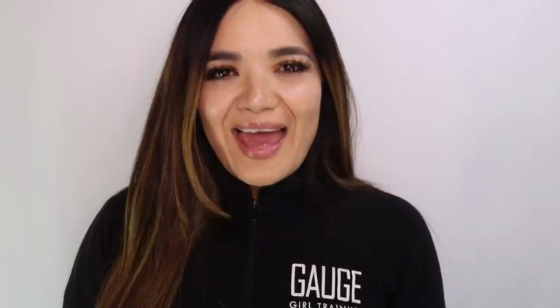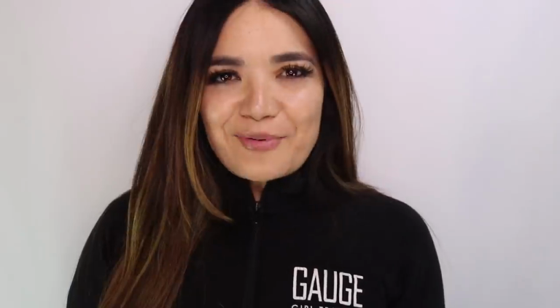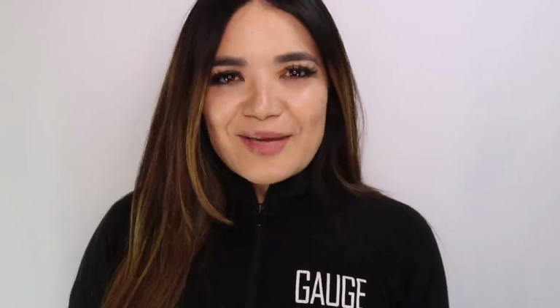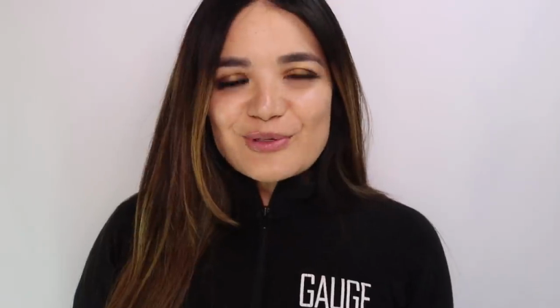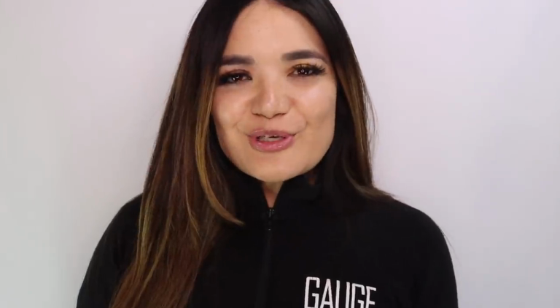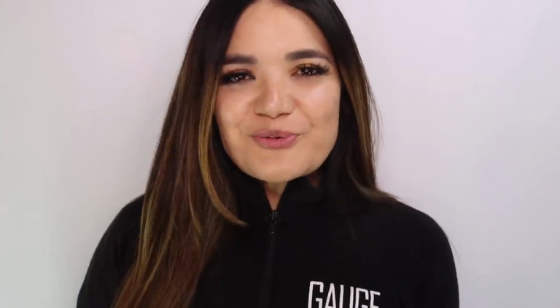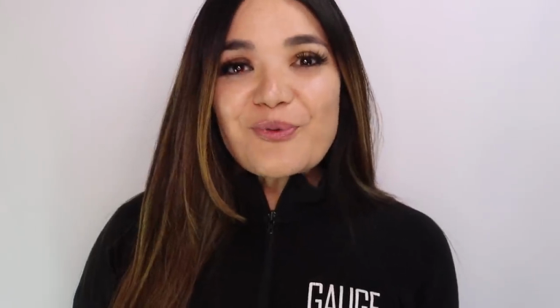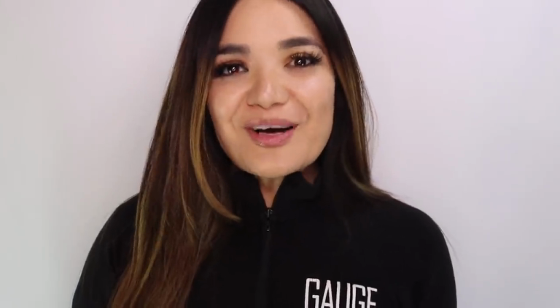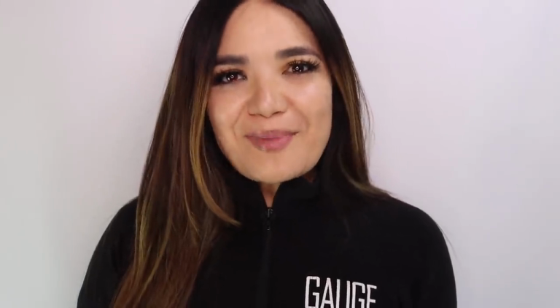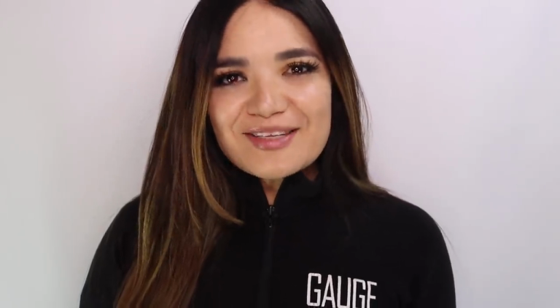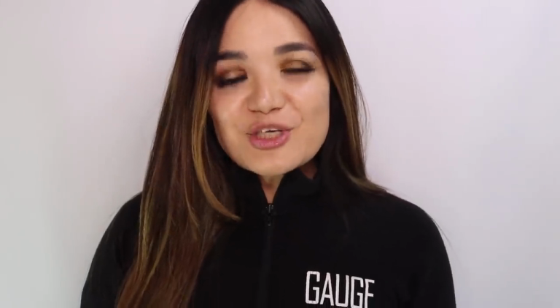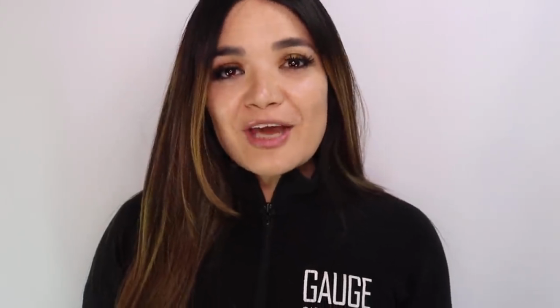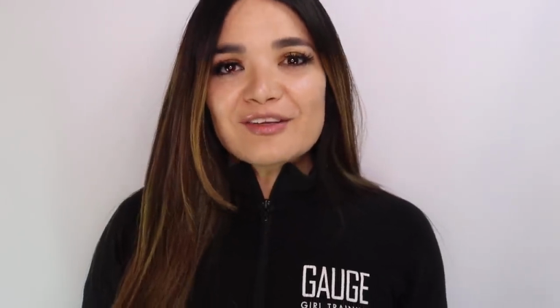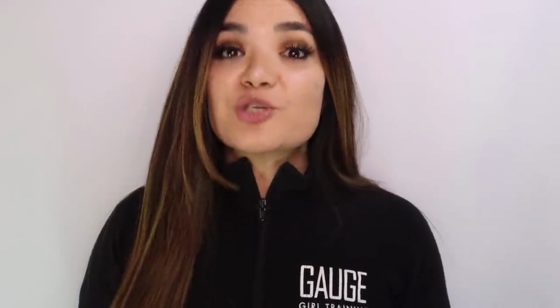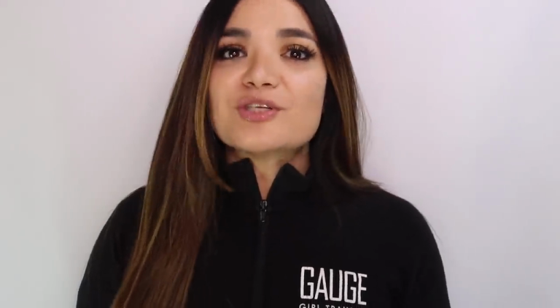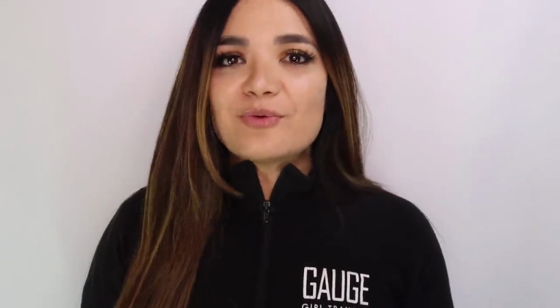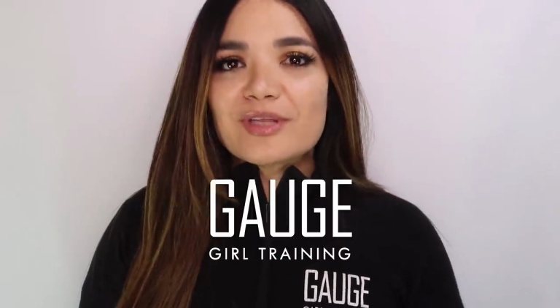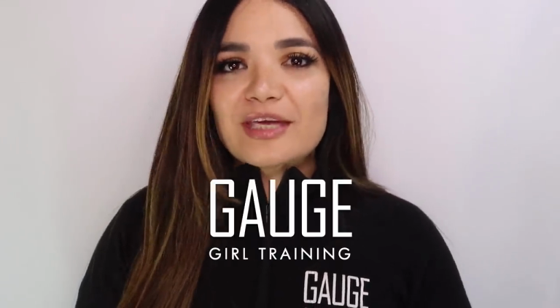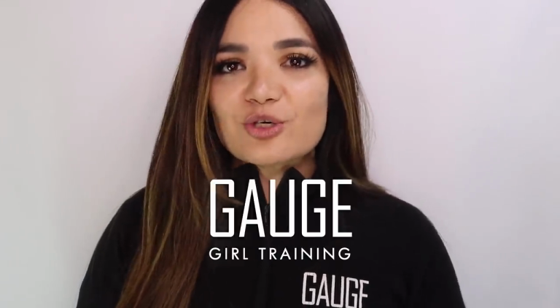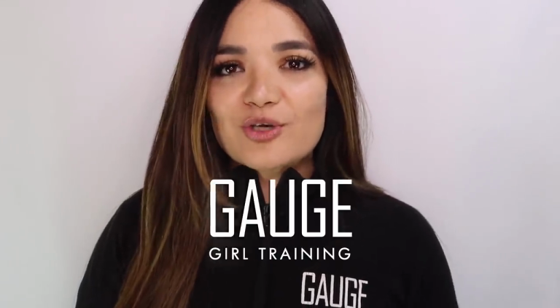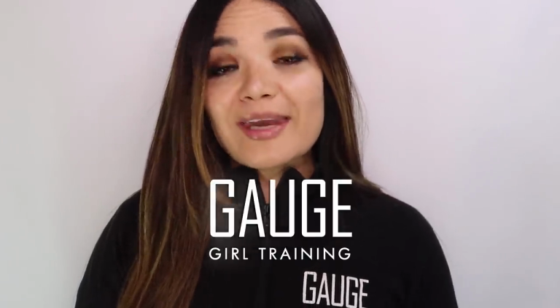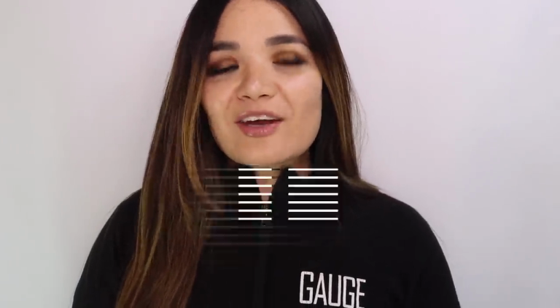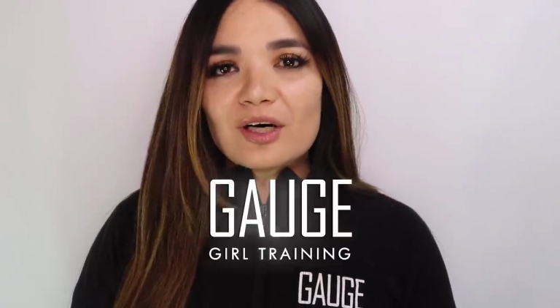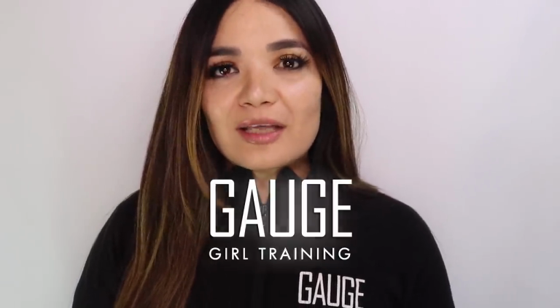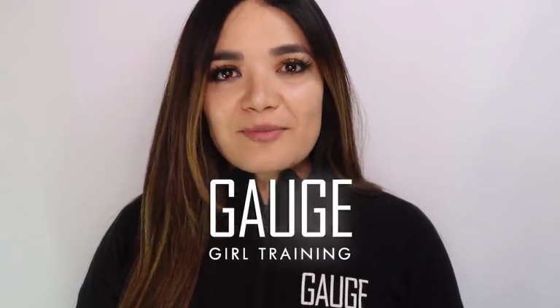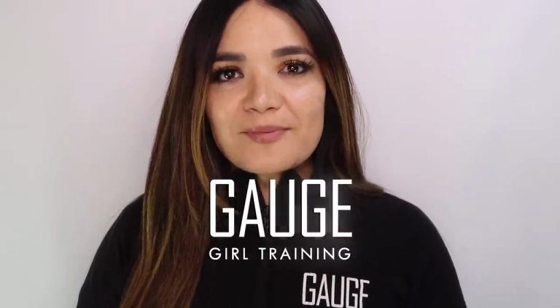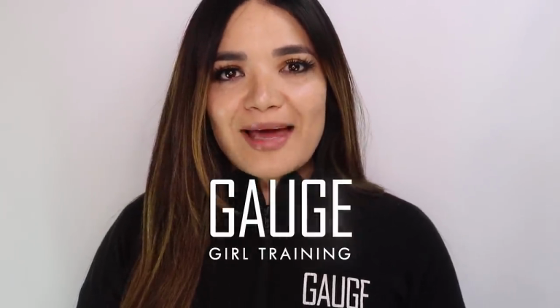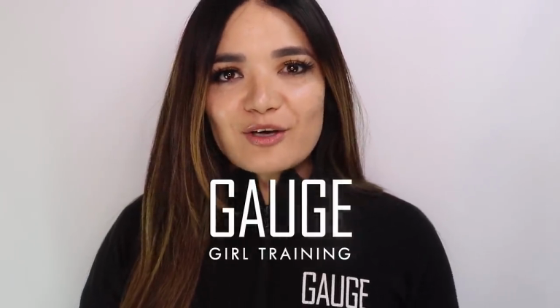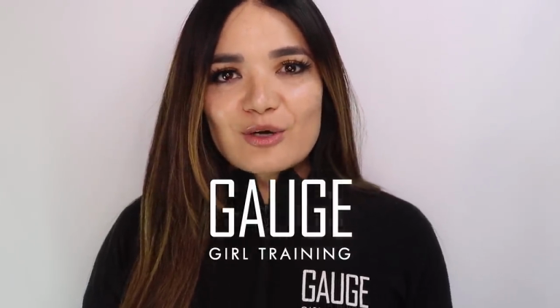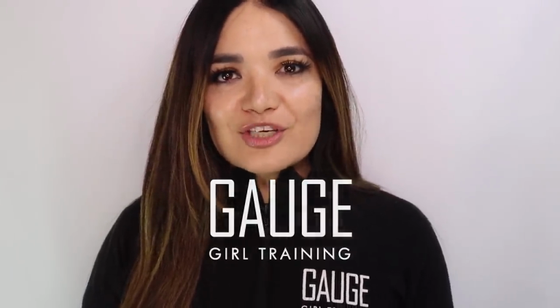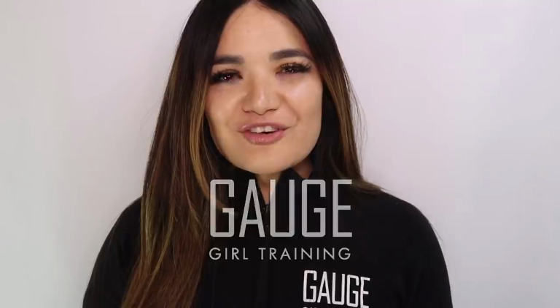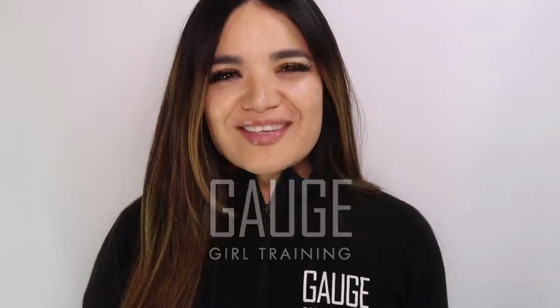Hey, what's up YouTube? Welcome back to the channel. It's Christine with Gage Girl Training, an online meal planning and coaching service.